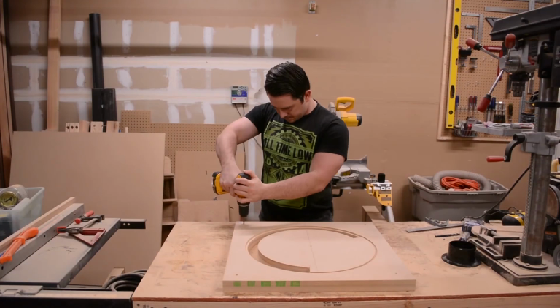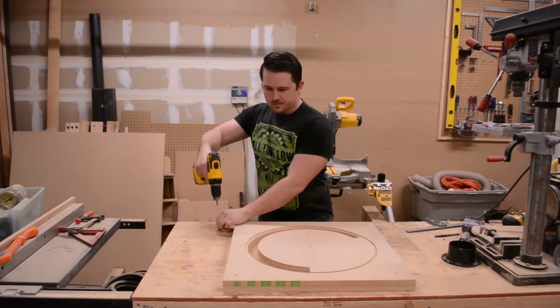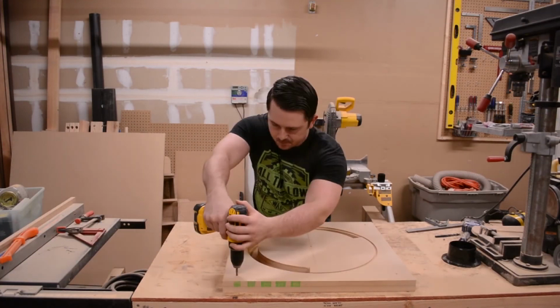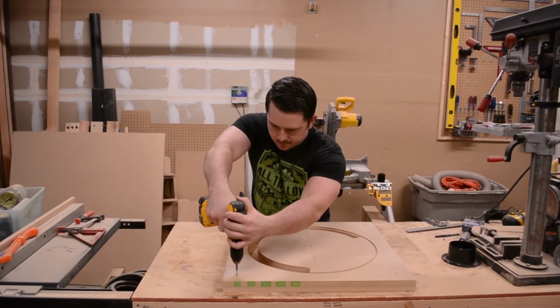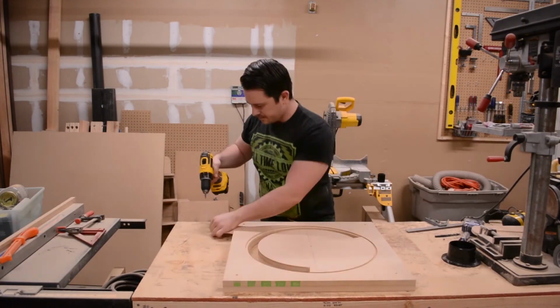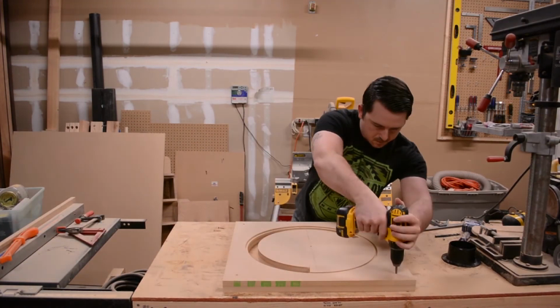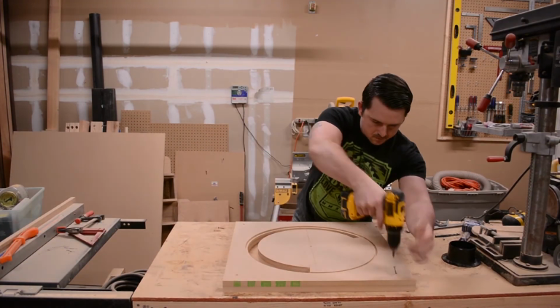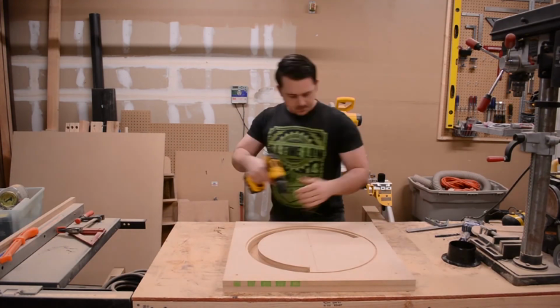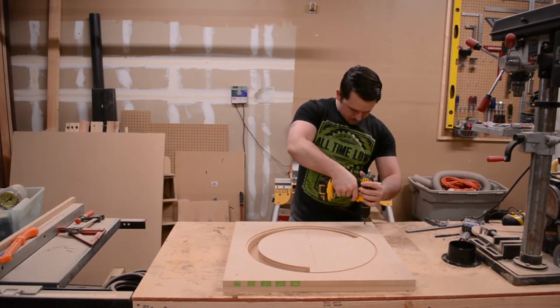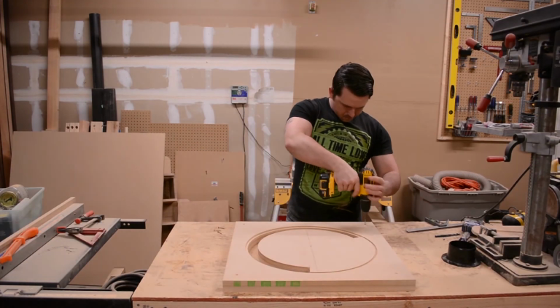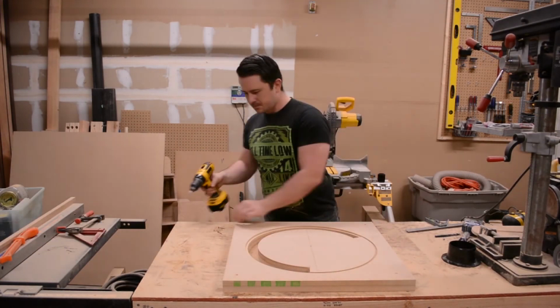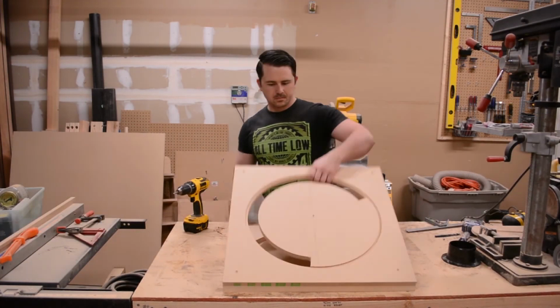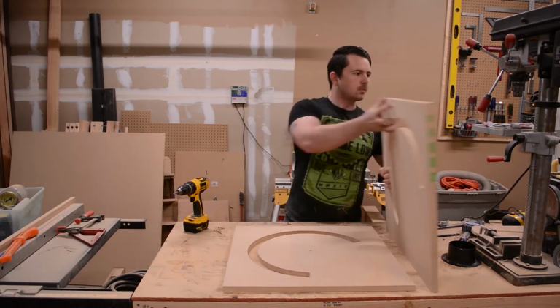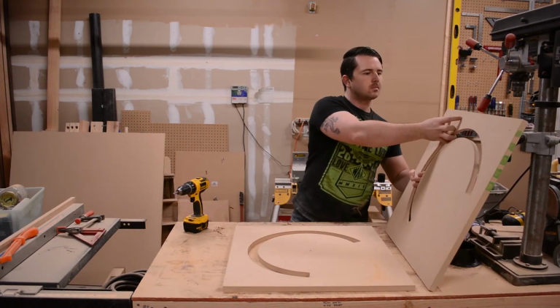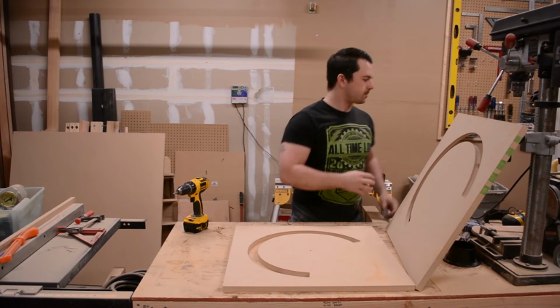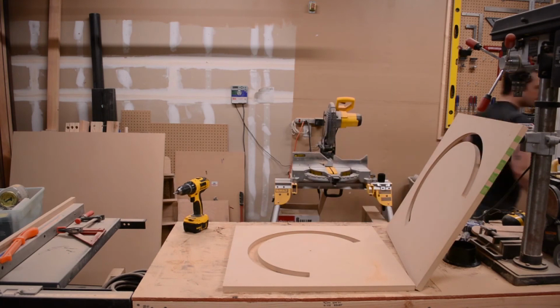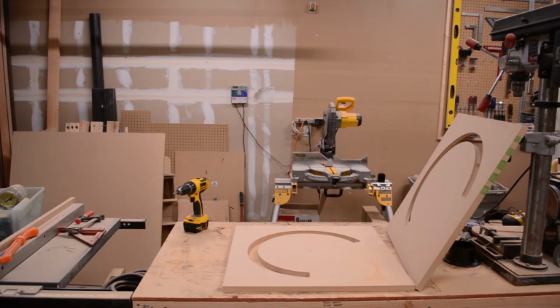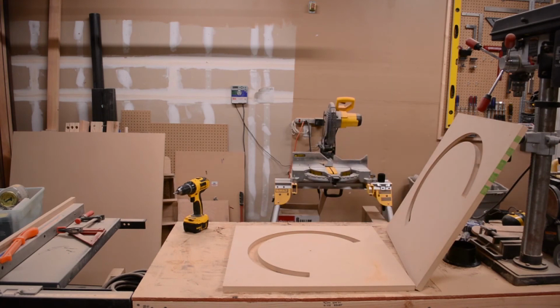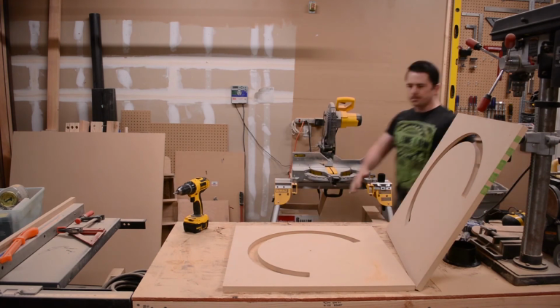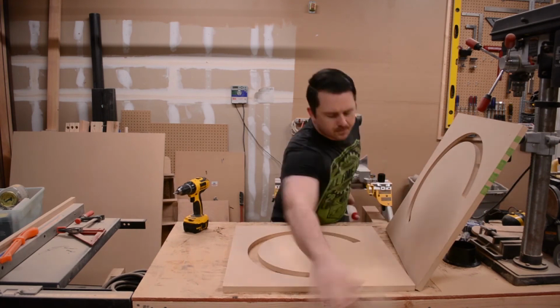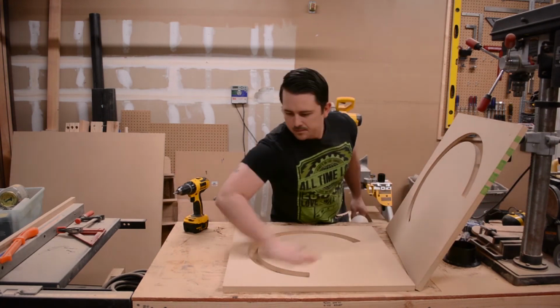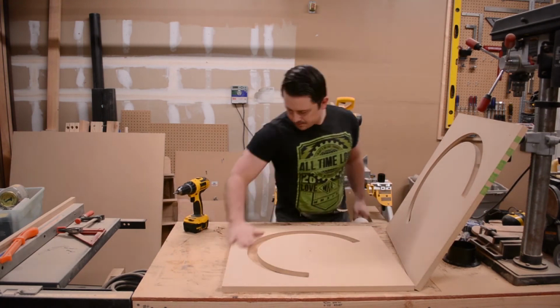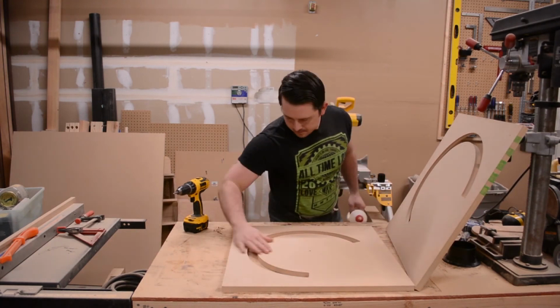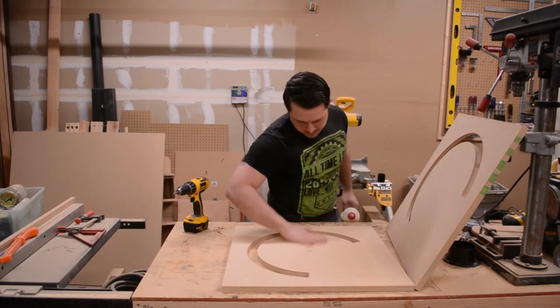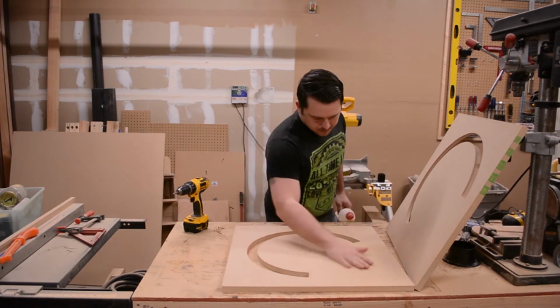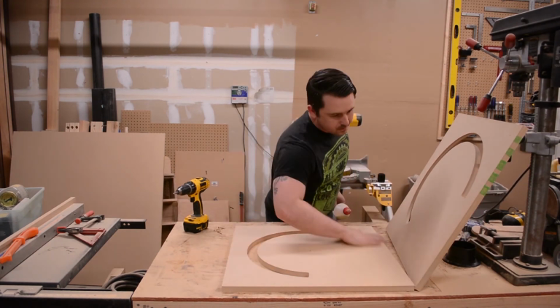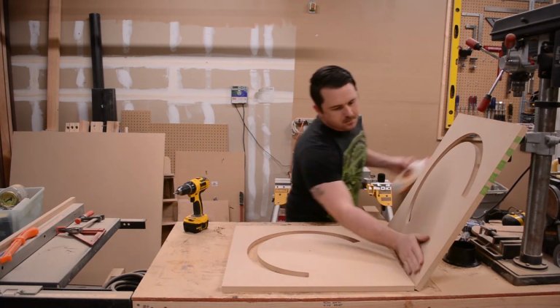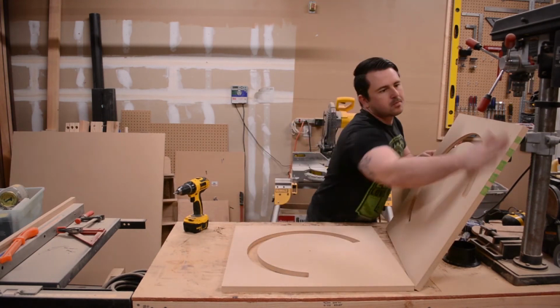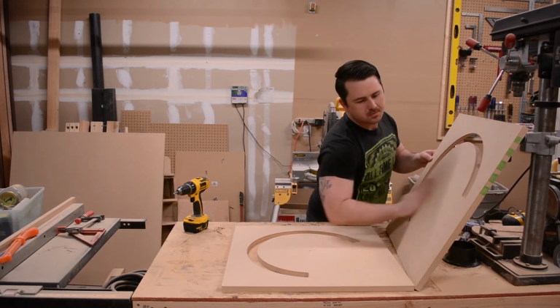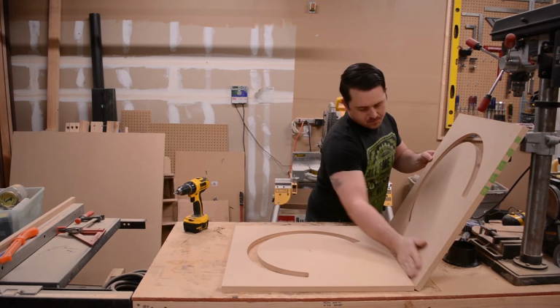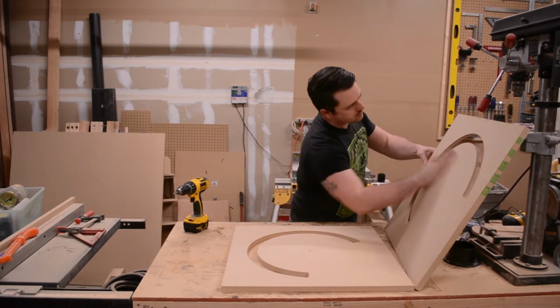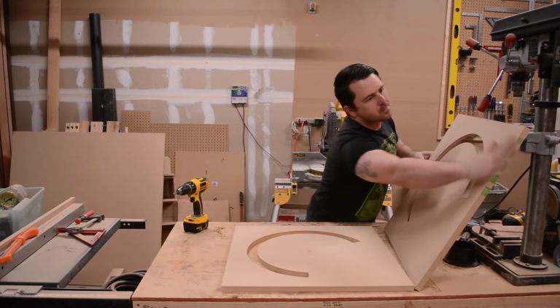With all the cuts made, I can now unscrew these two panels and secure them permanently. I do this with some glue and the screws I just removed.